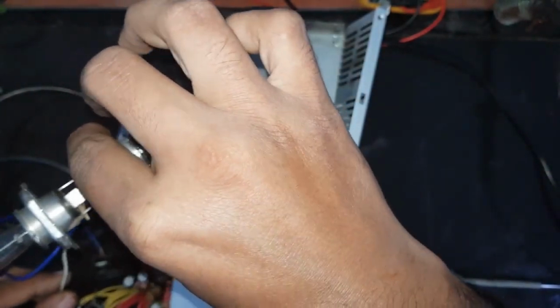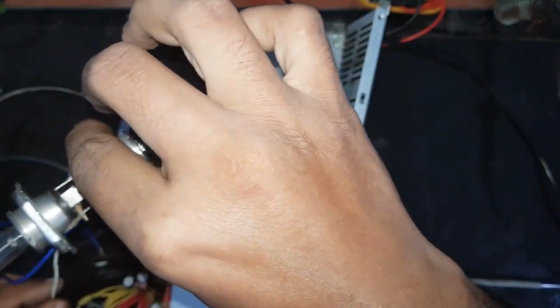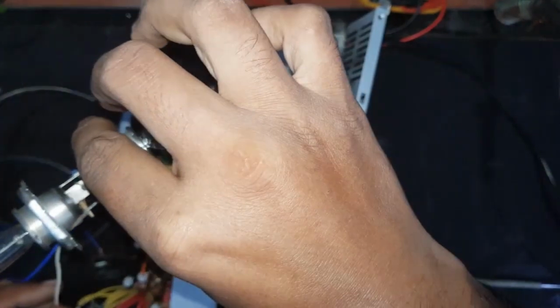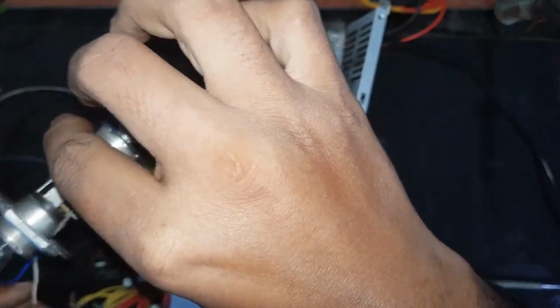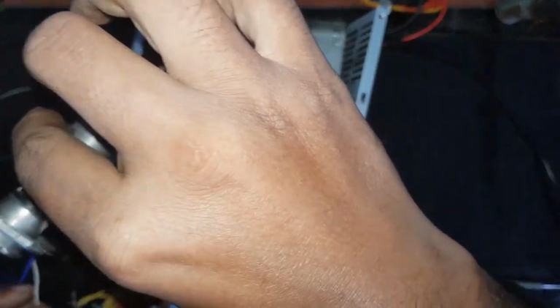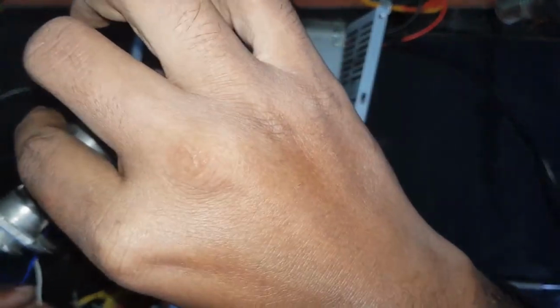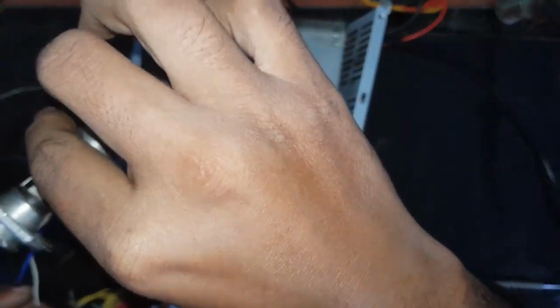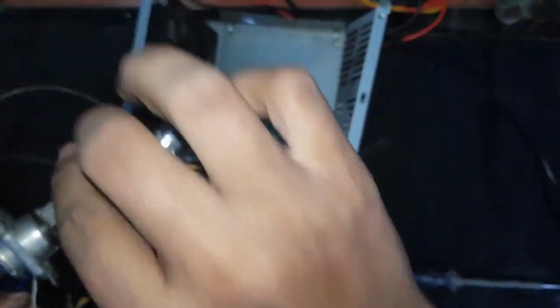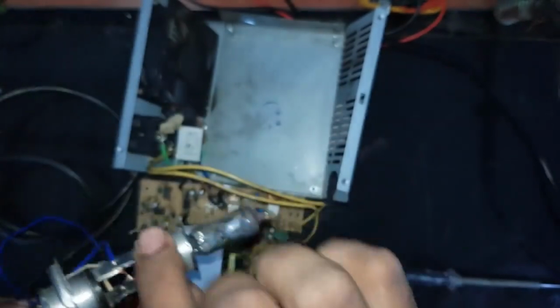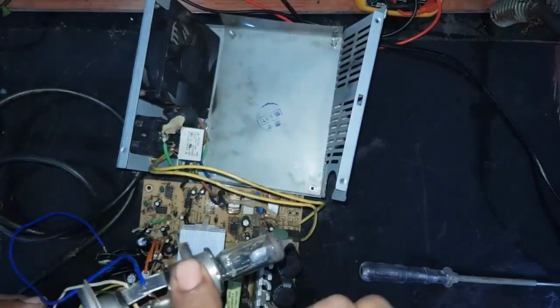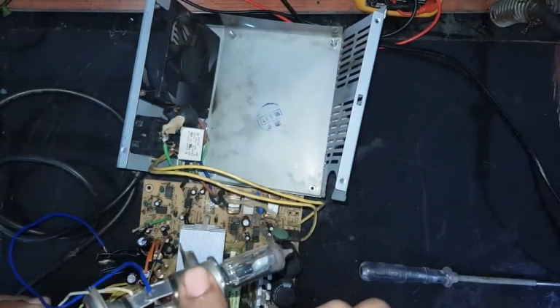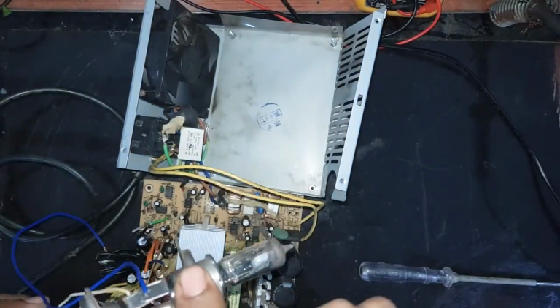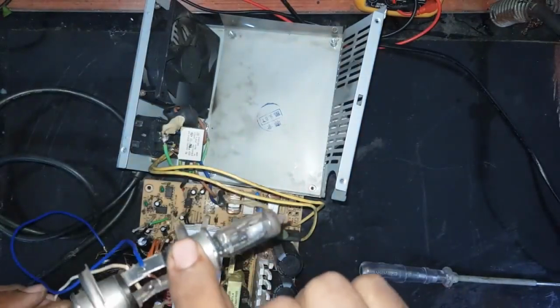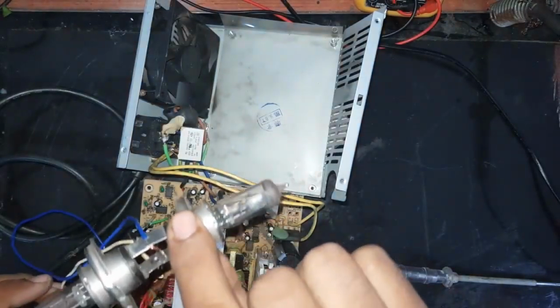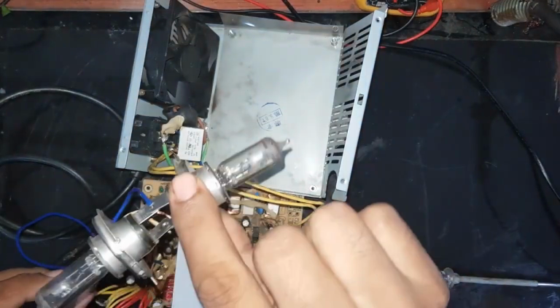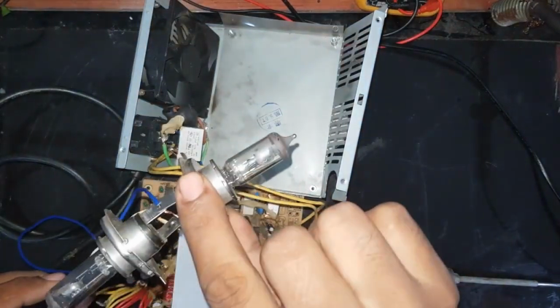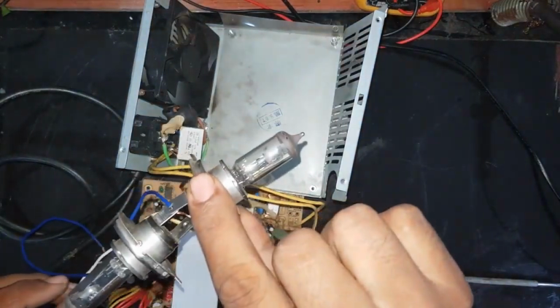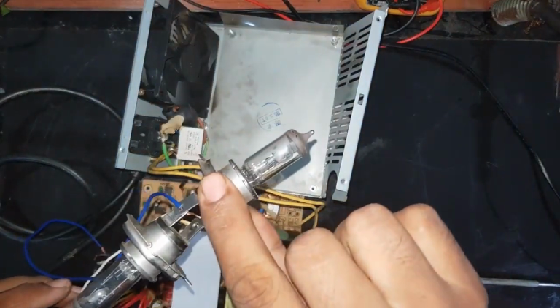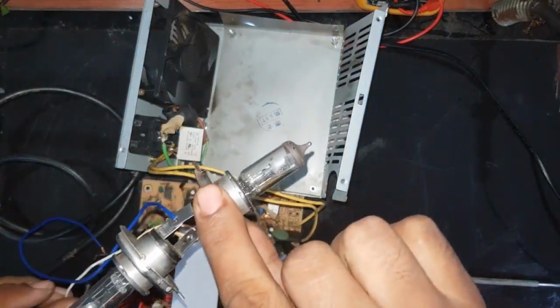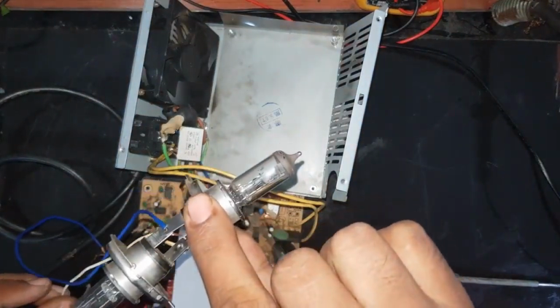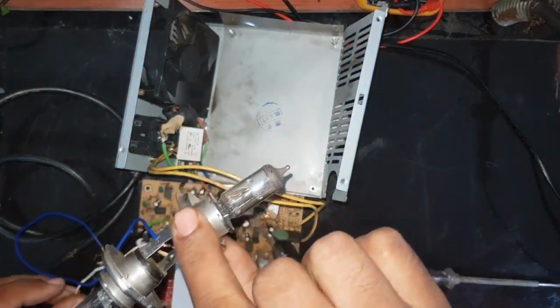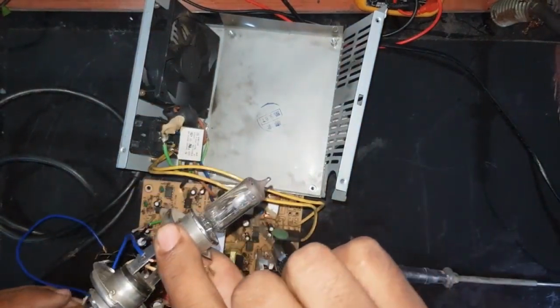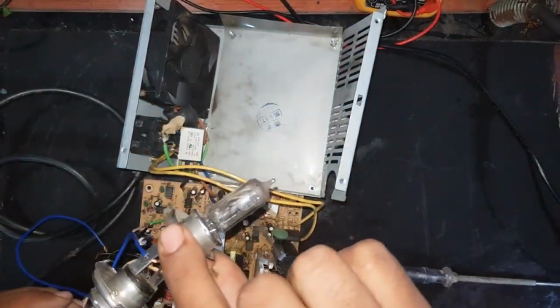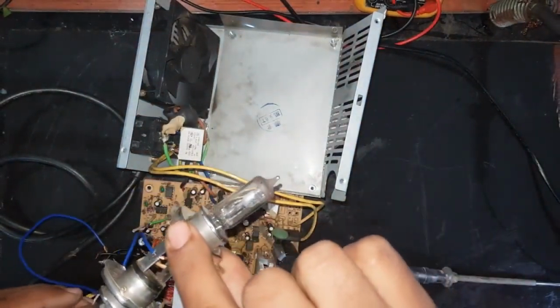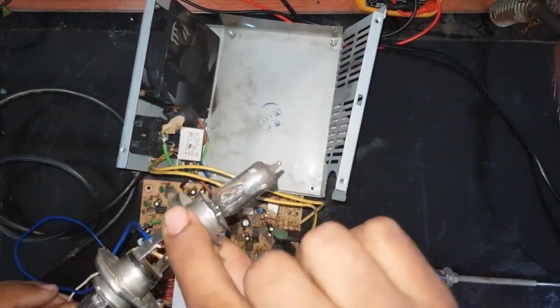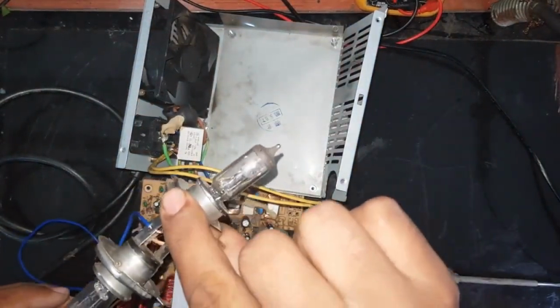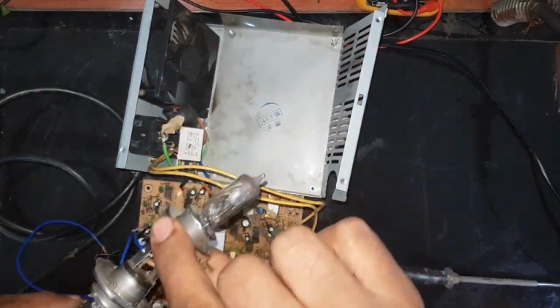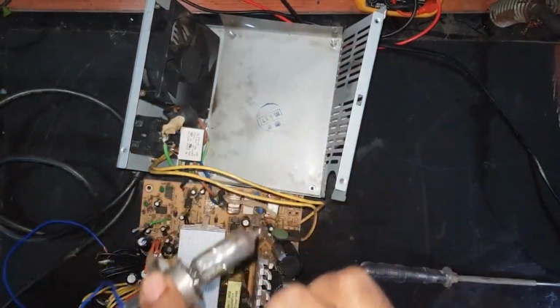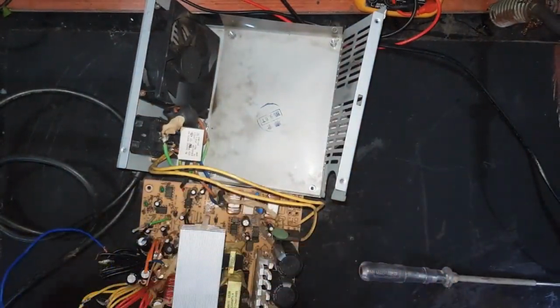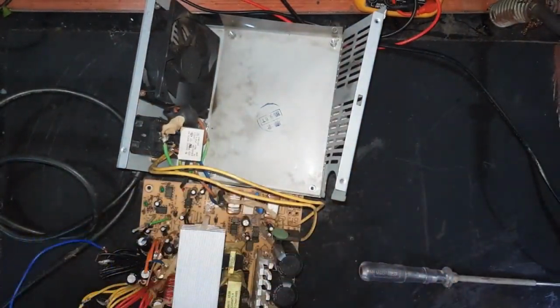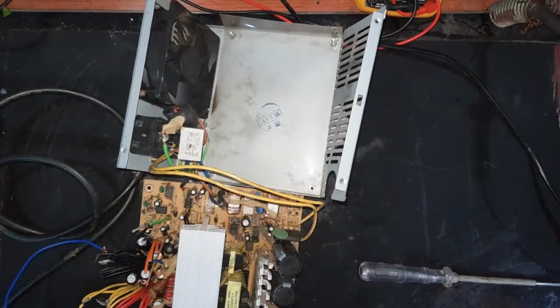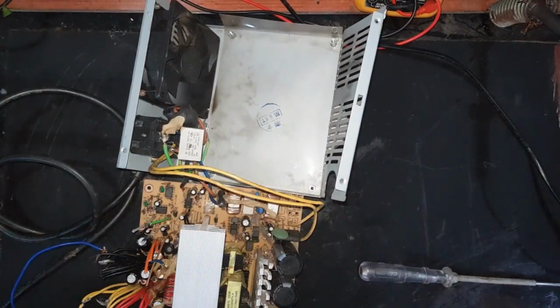I connected two 12-volt 35-watt lamps as a load. Let's fix this.